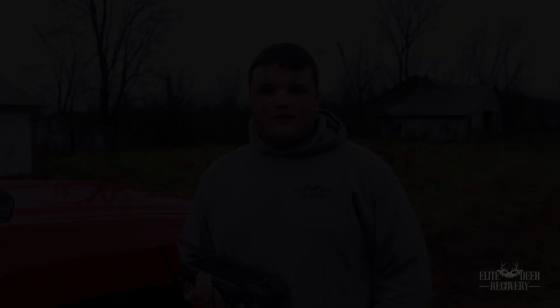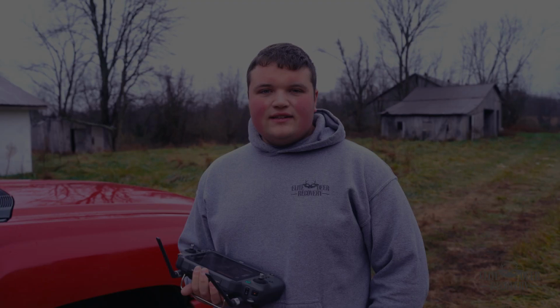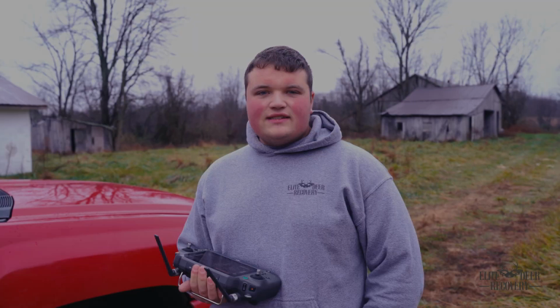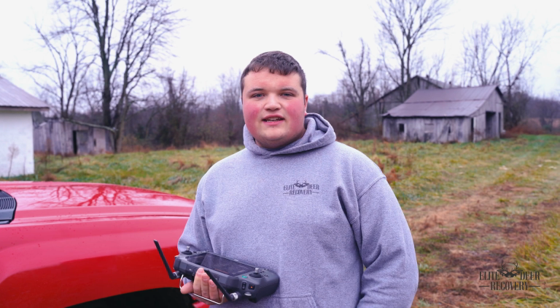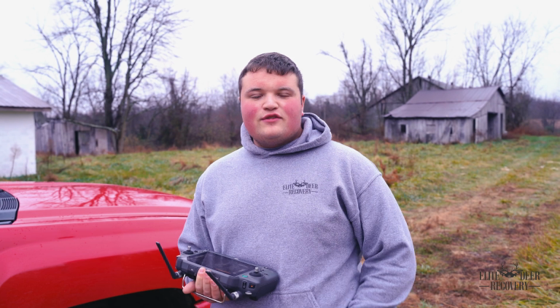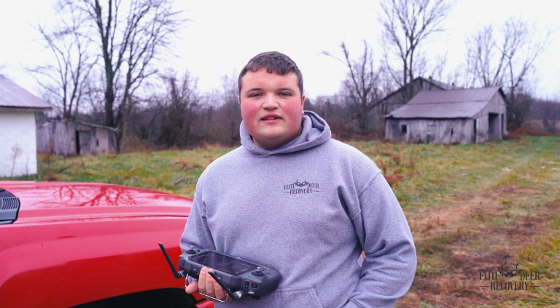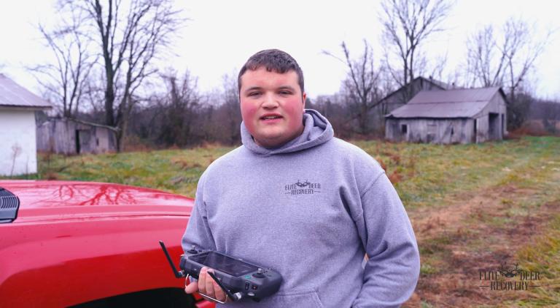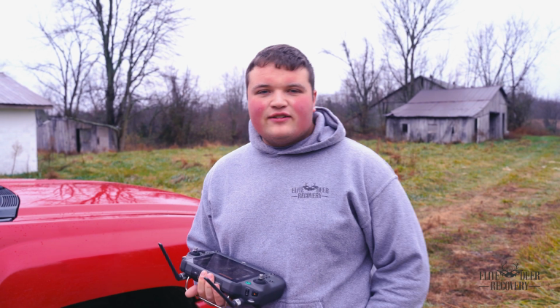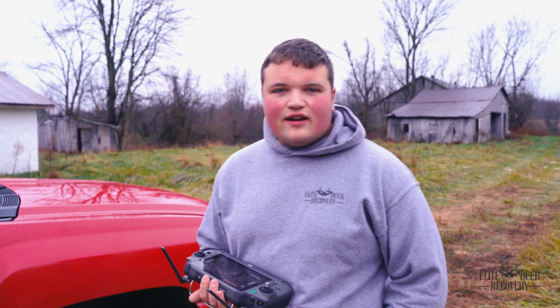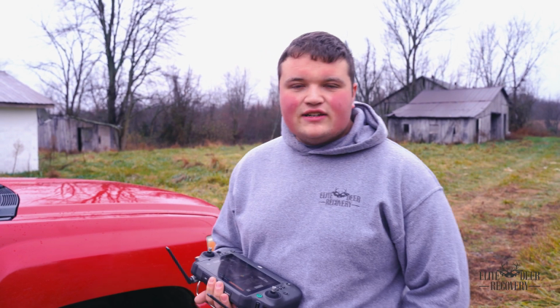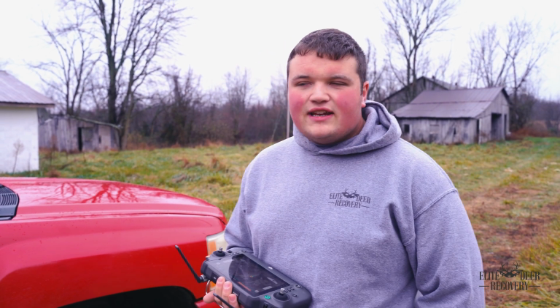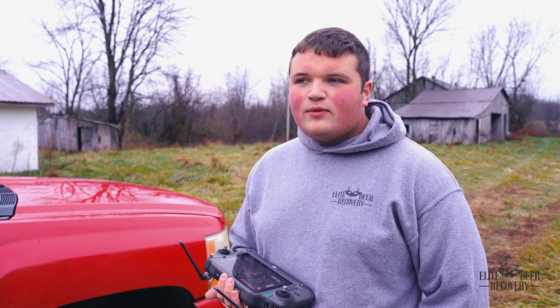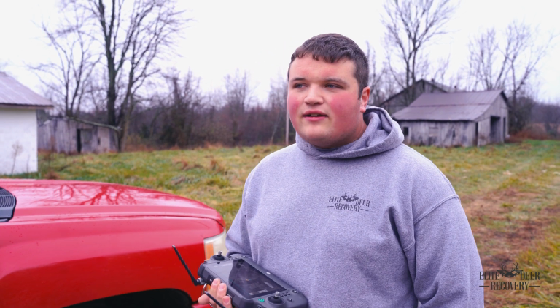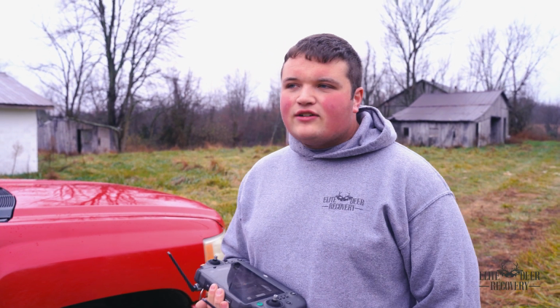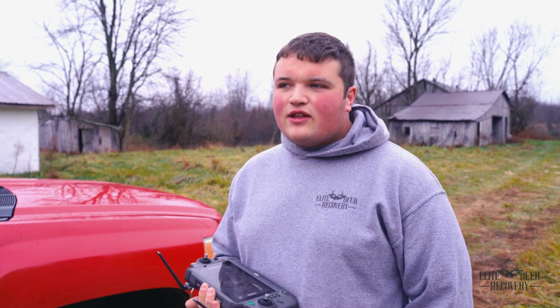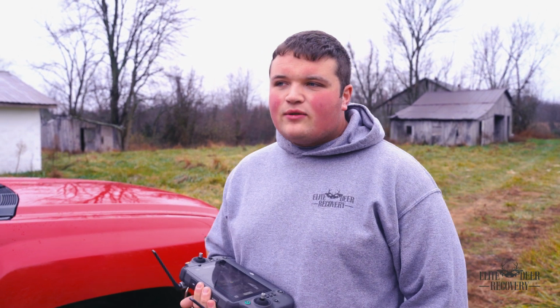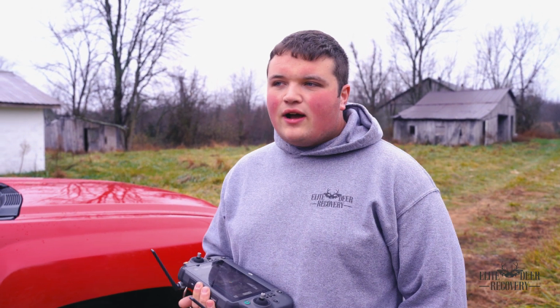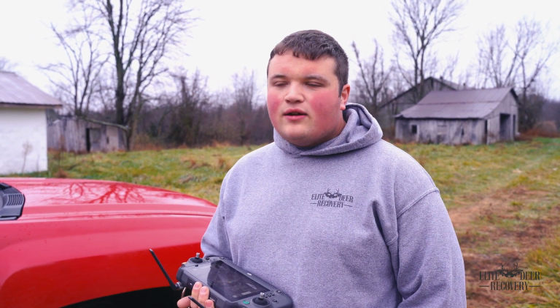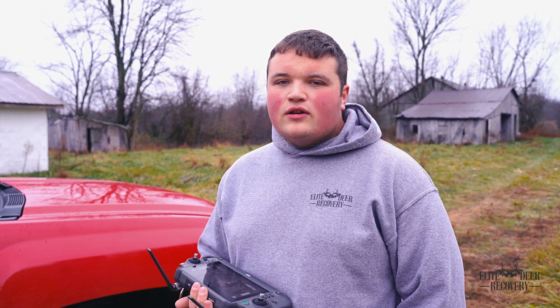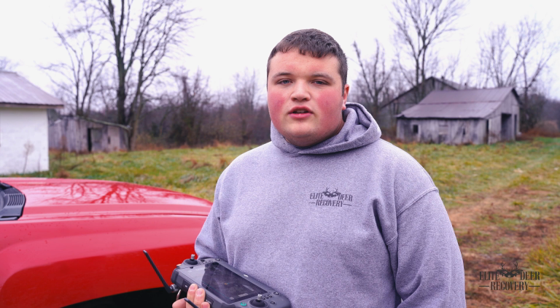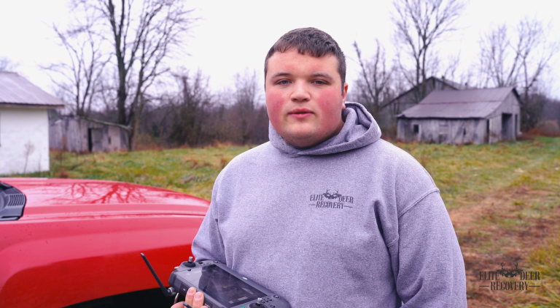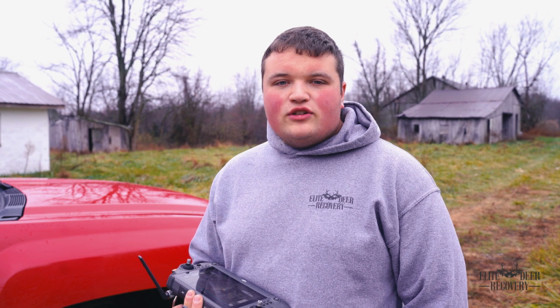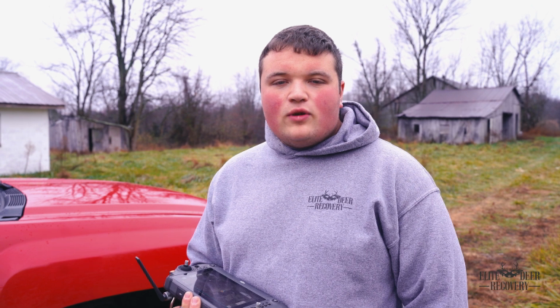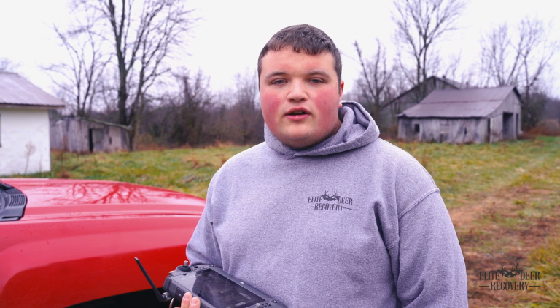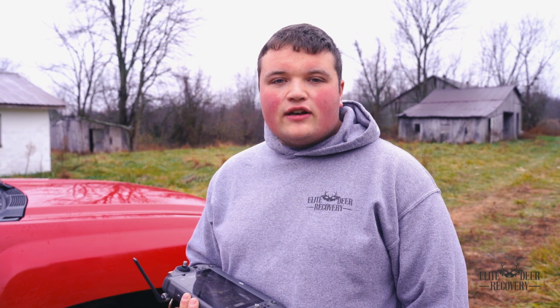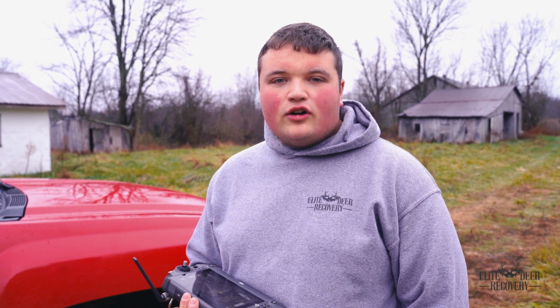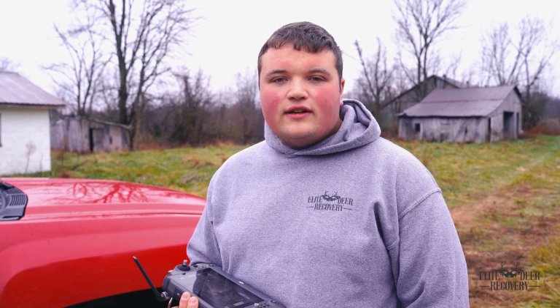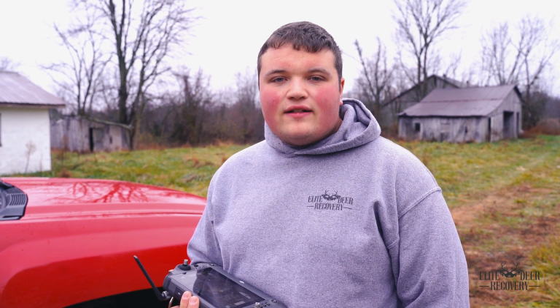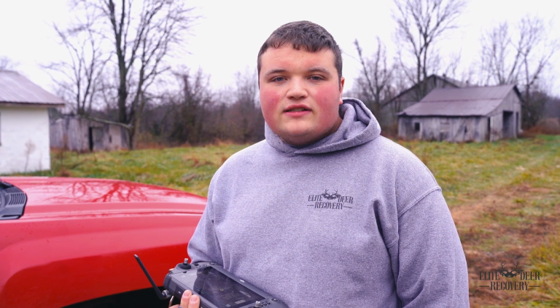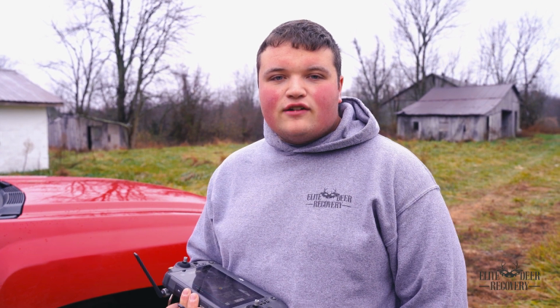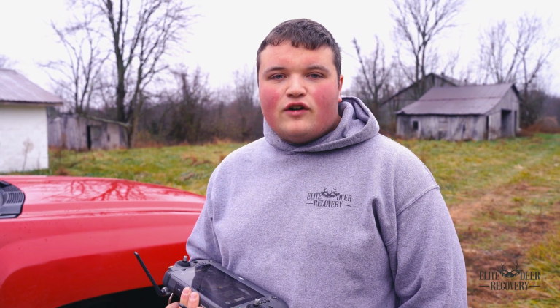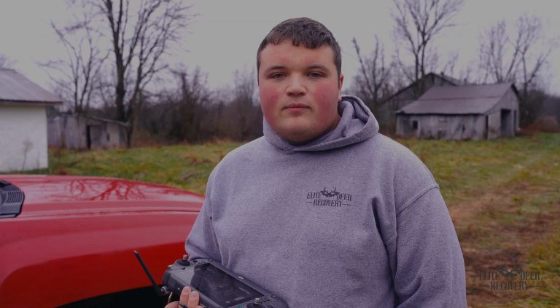This is Xander from Elite Deer Recovery. Today we're down here in Southern Ohio doing a 200-acre herd analysis on a farm.